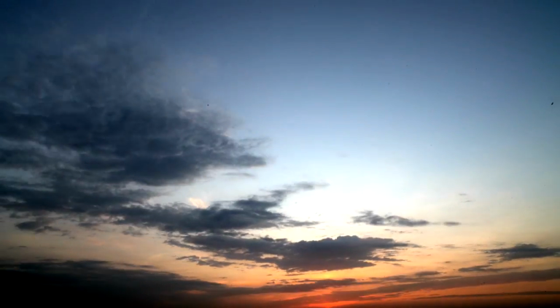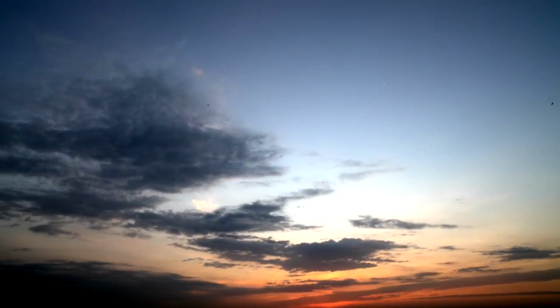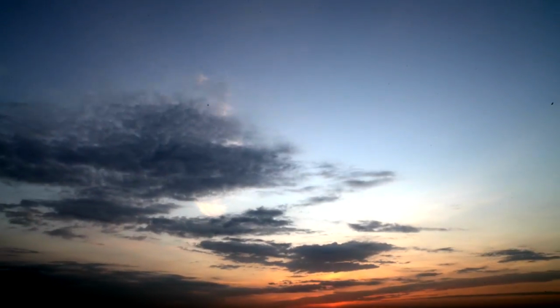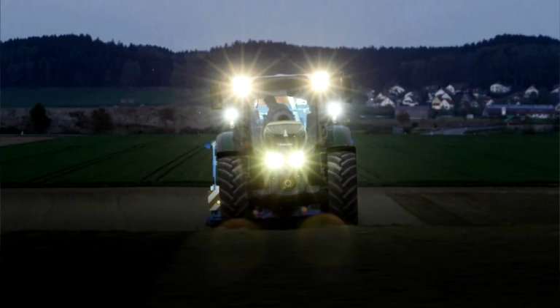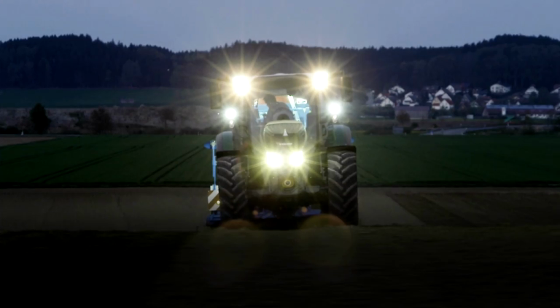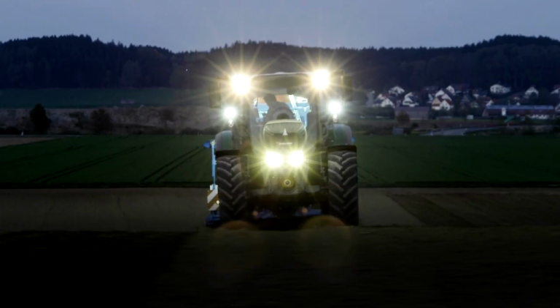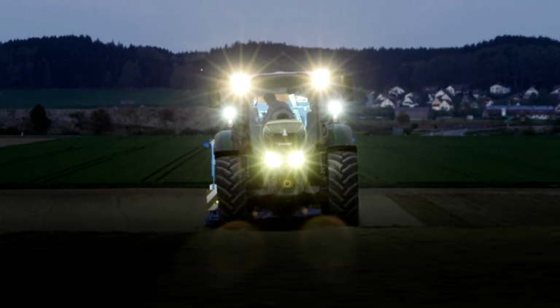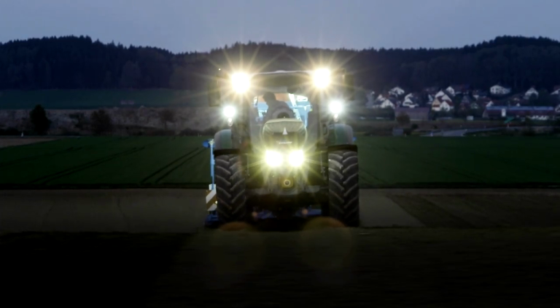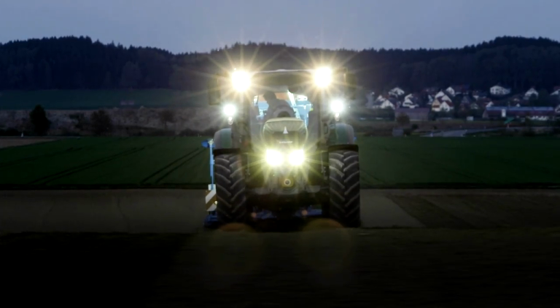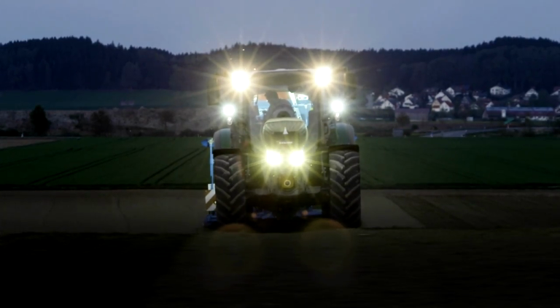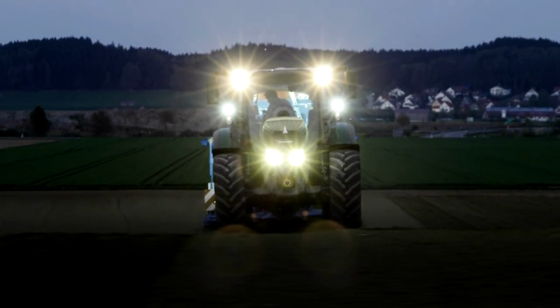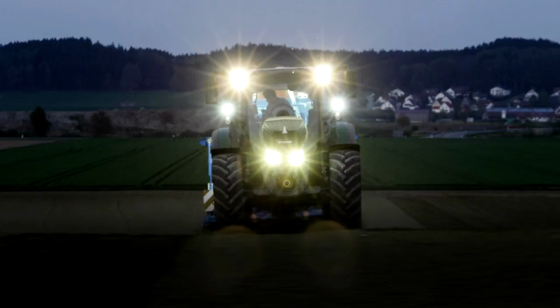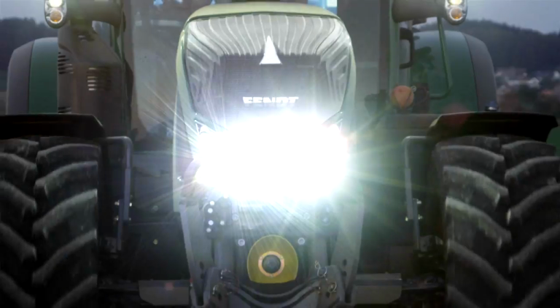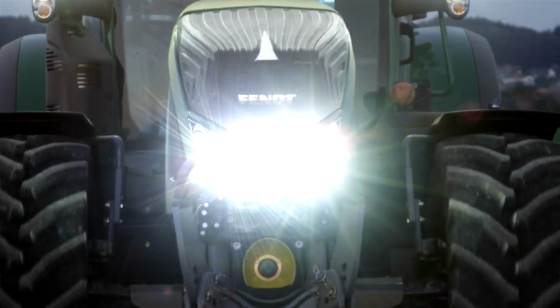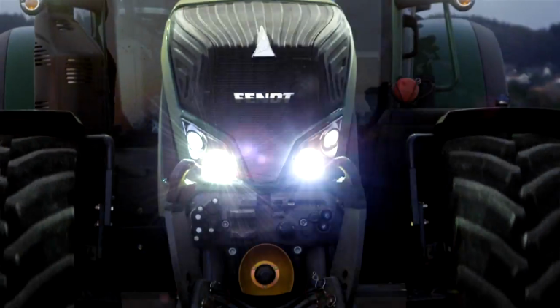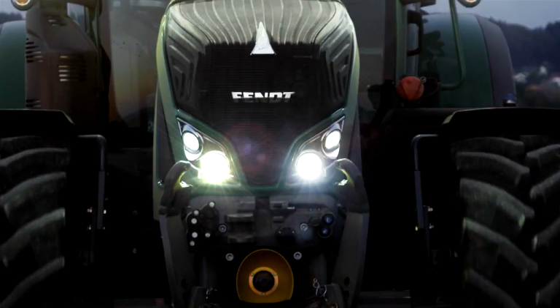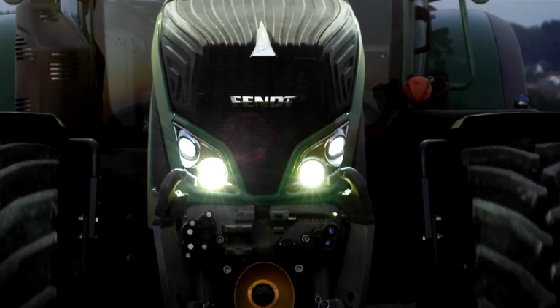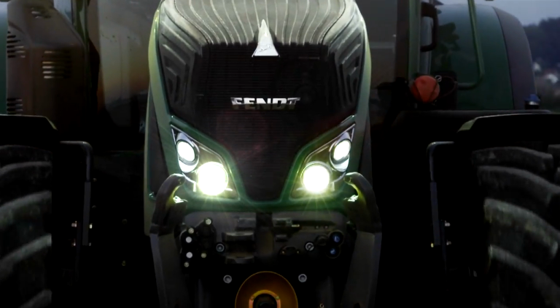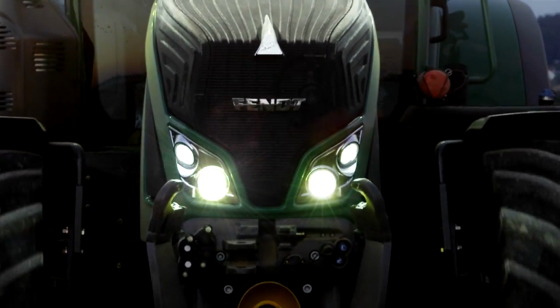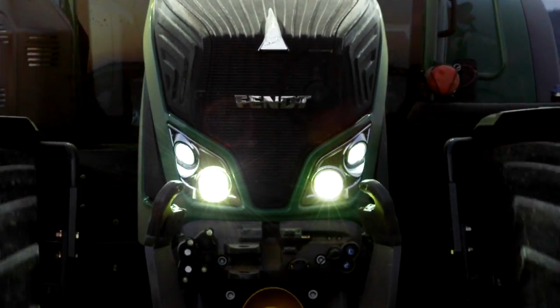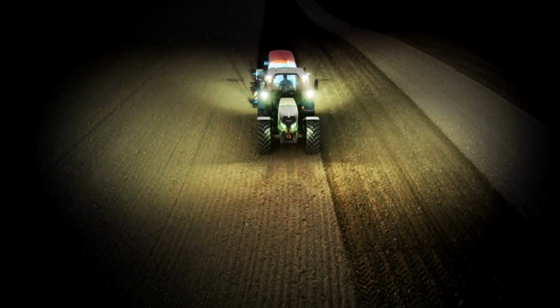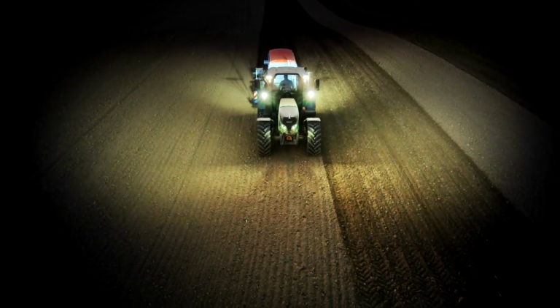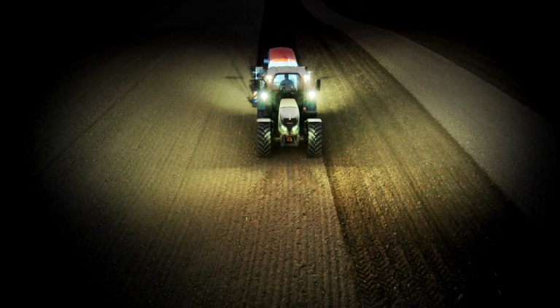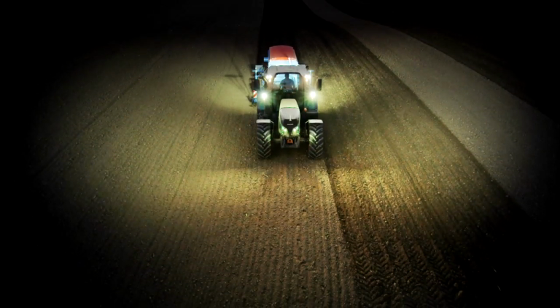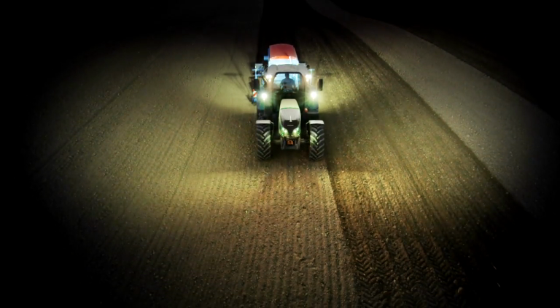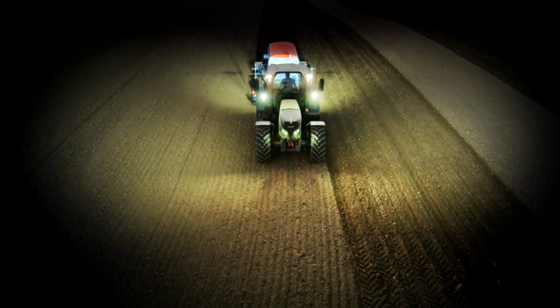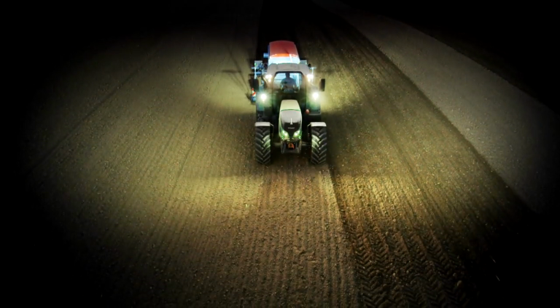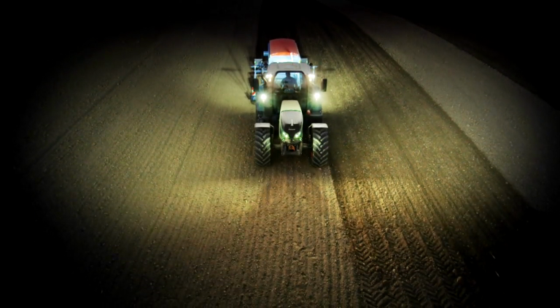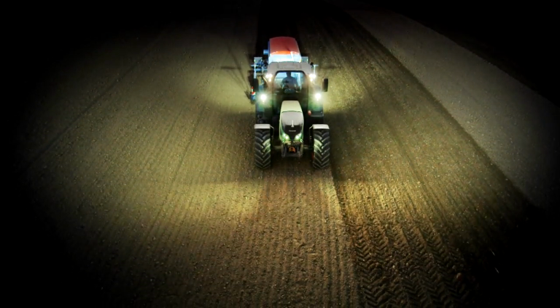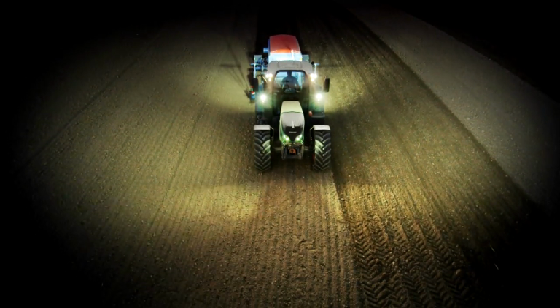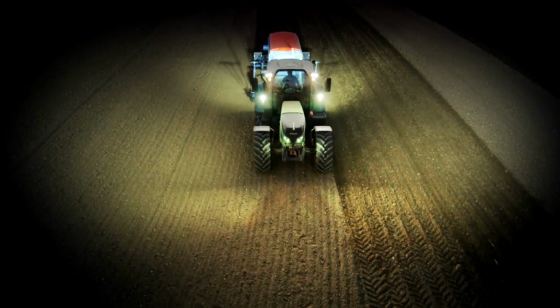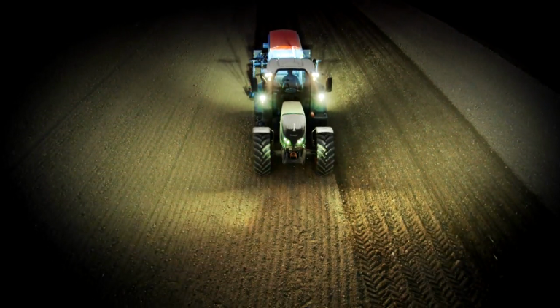Darkness is no obstacle — on the contrary. The LEDs provide targeted illumination on each side.